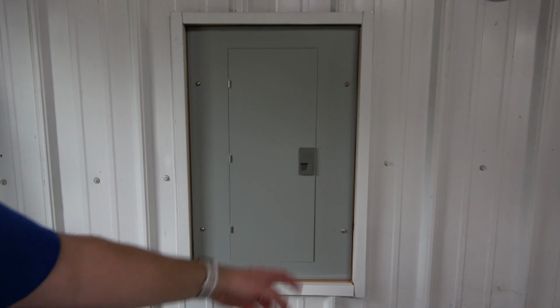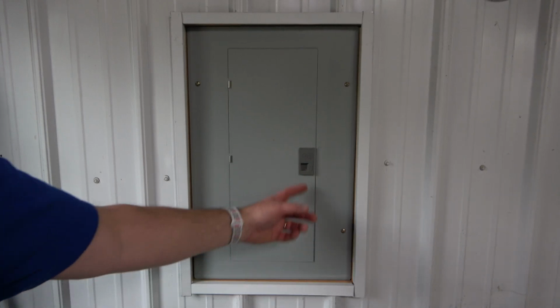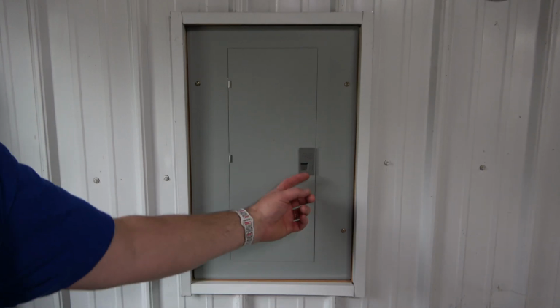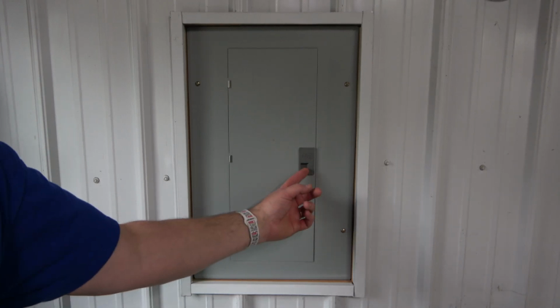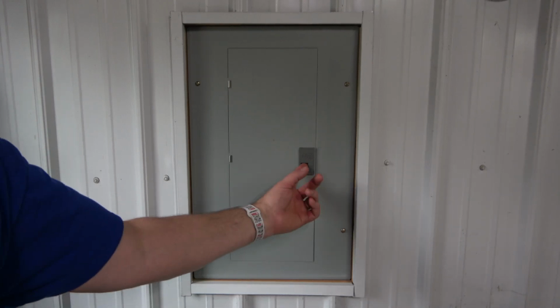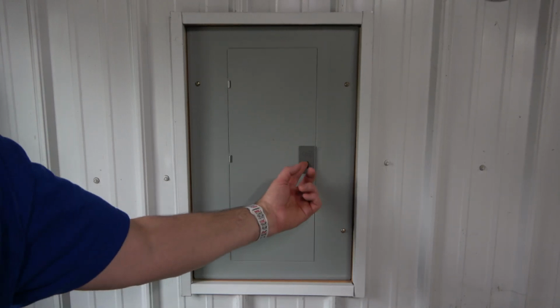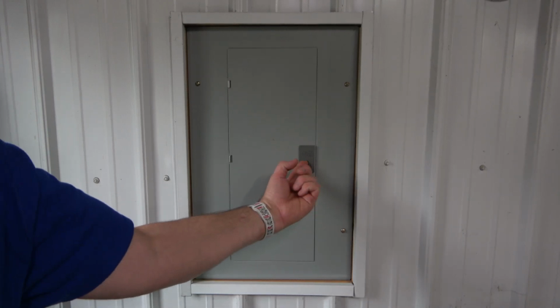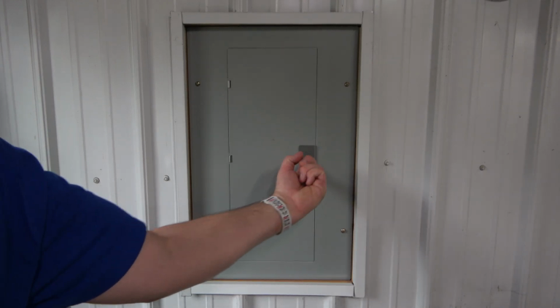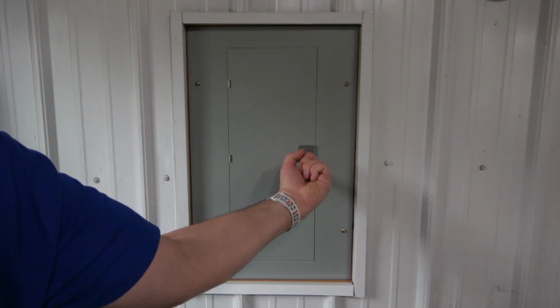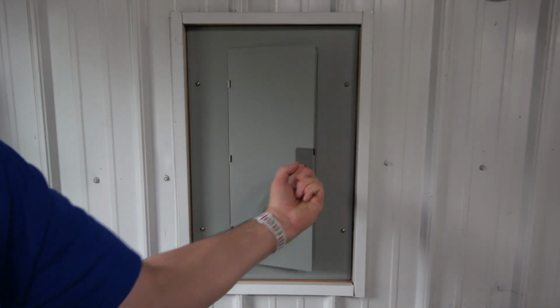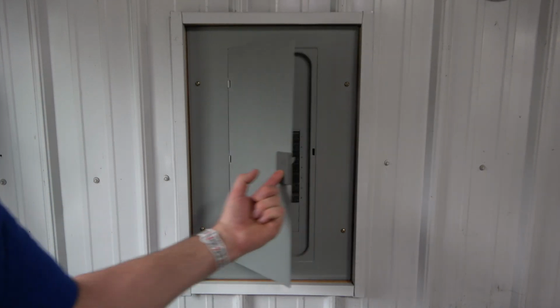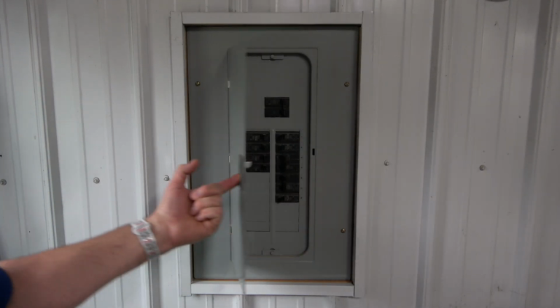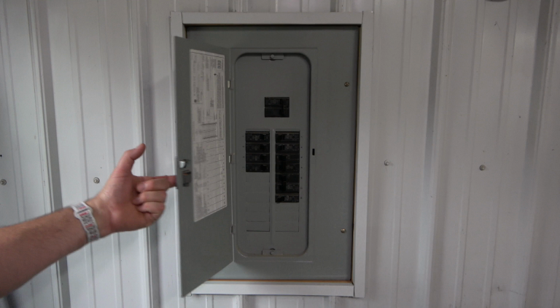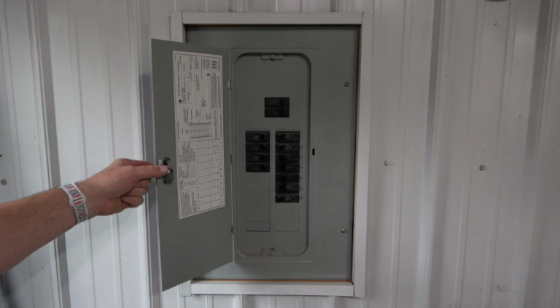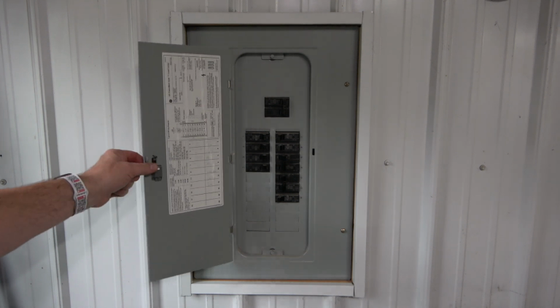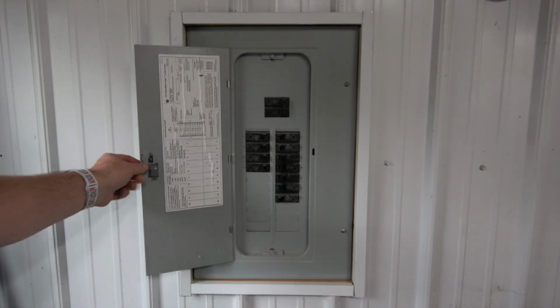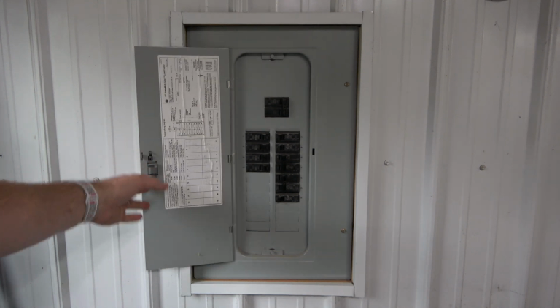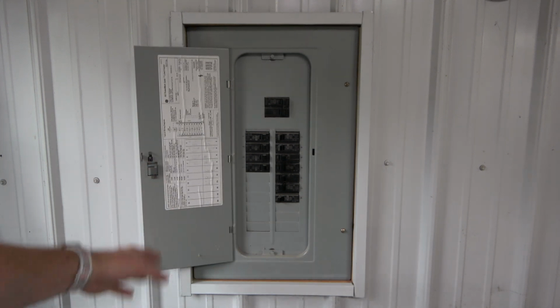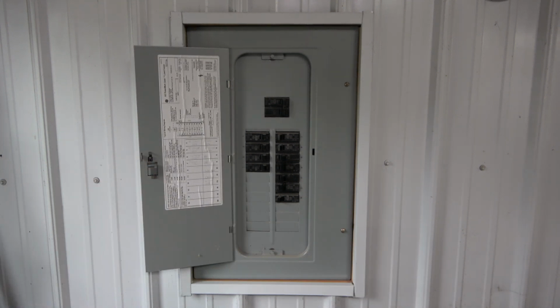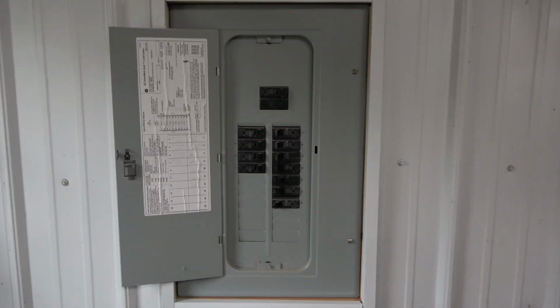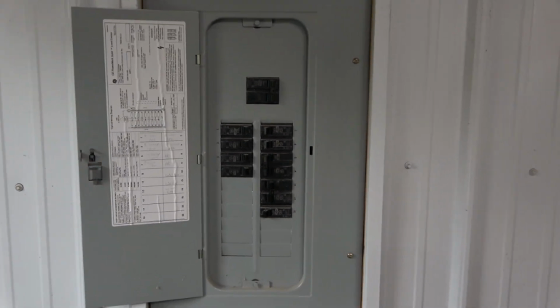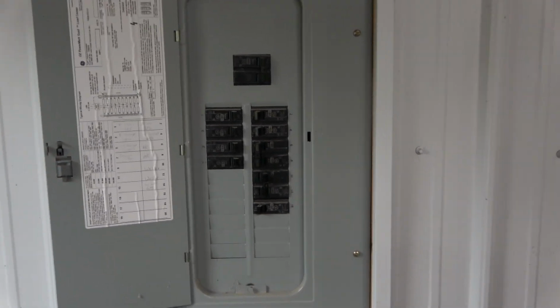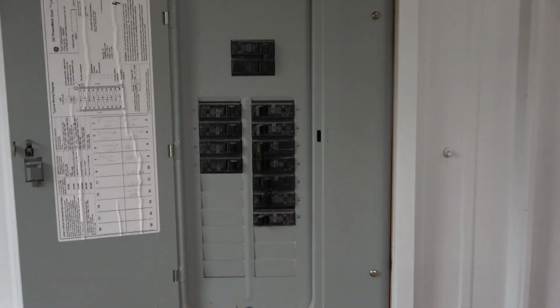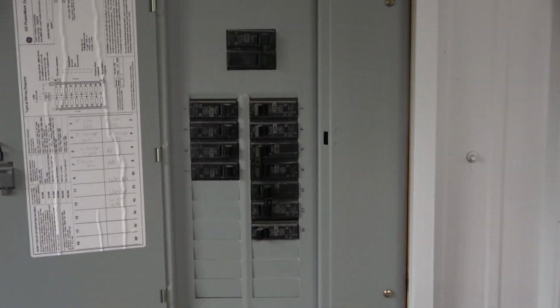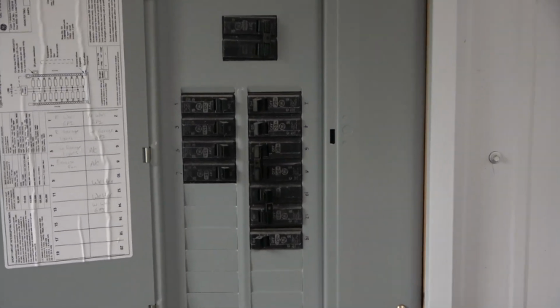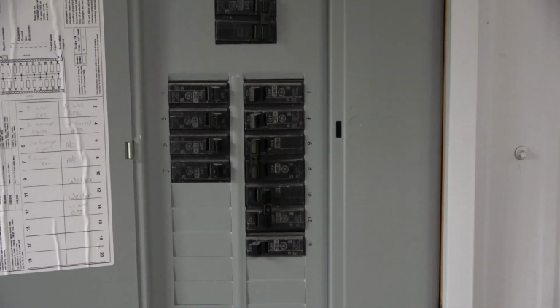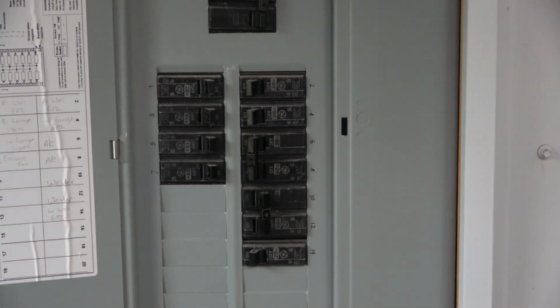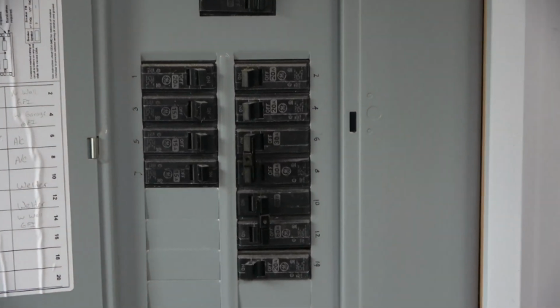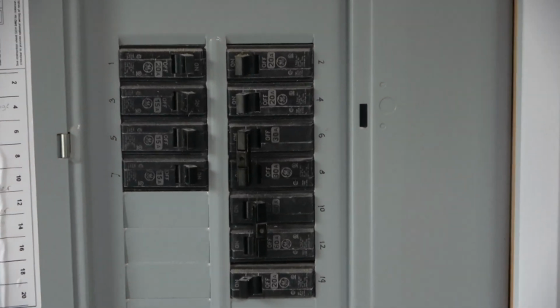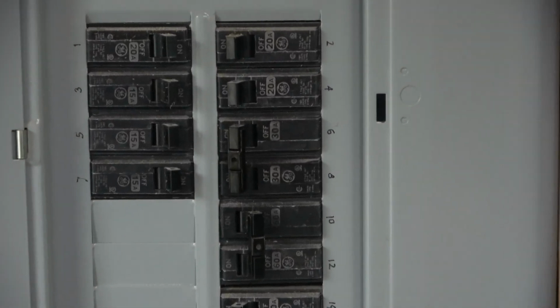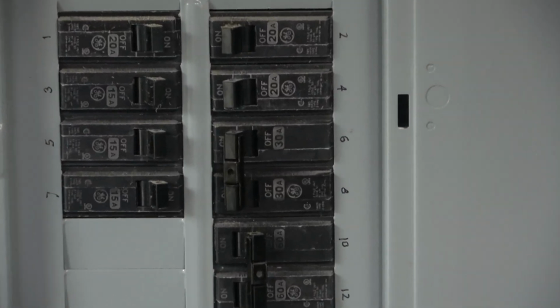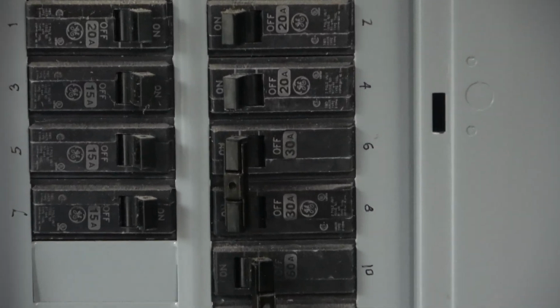This is my breaker box in my shop. Here is the 30-amp breaker that I will replace with a 15-amp breaker.